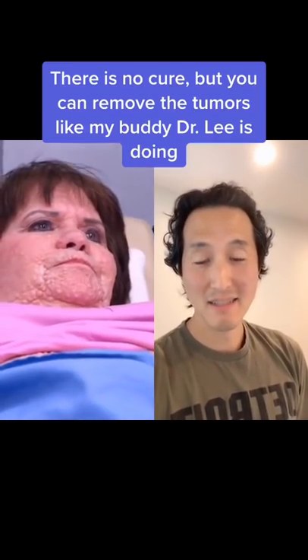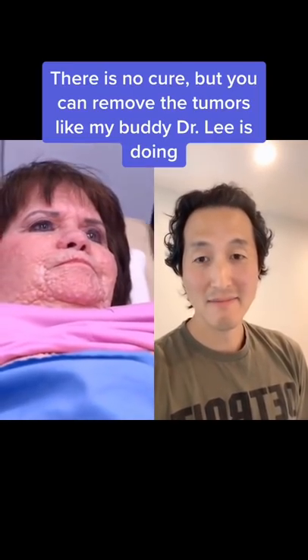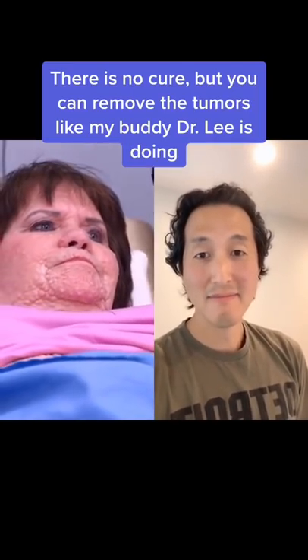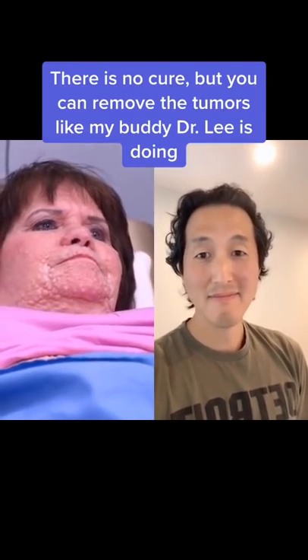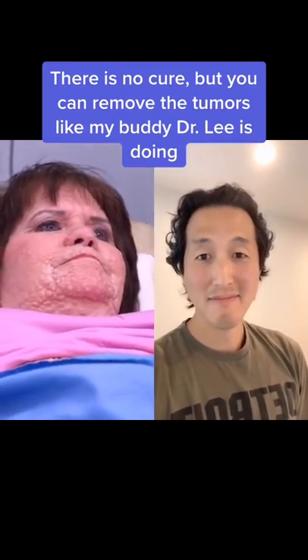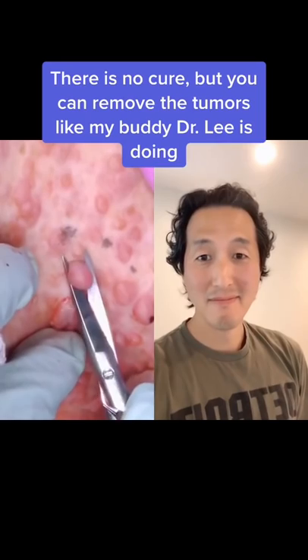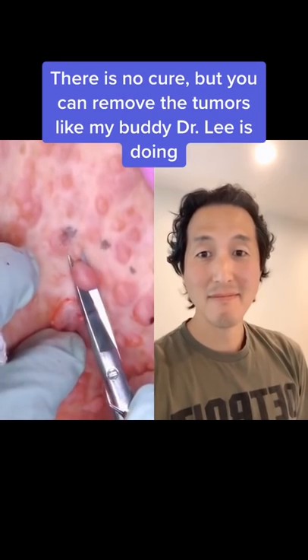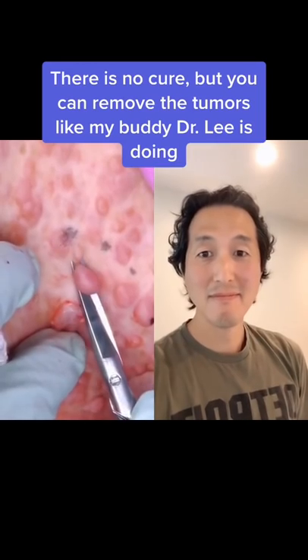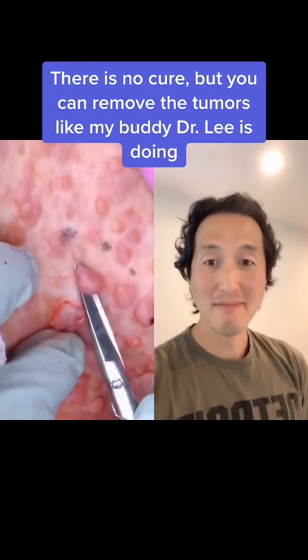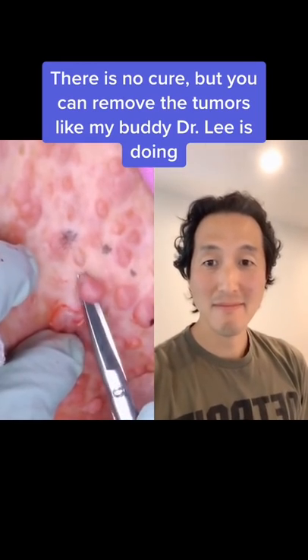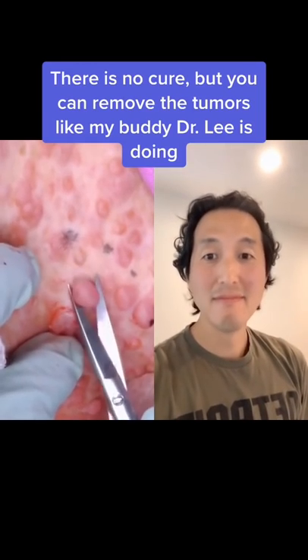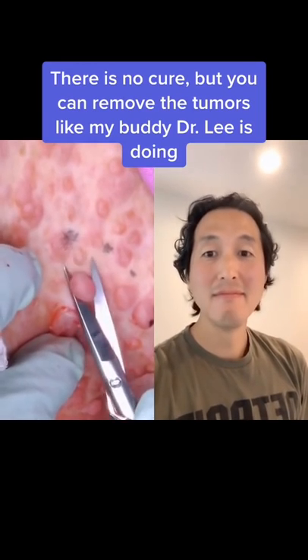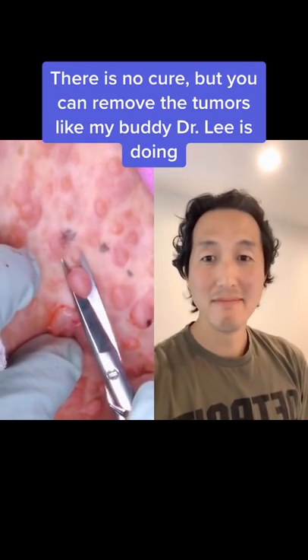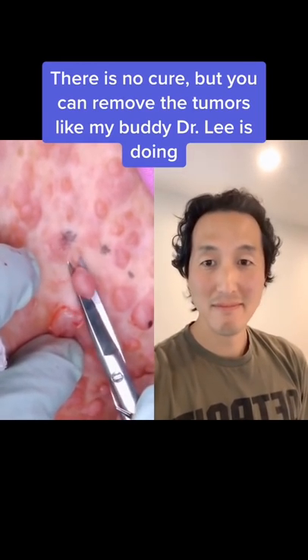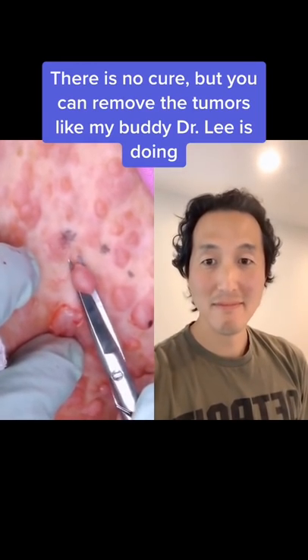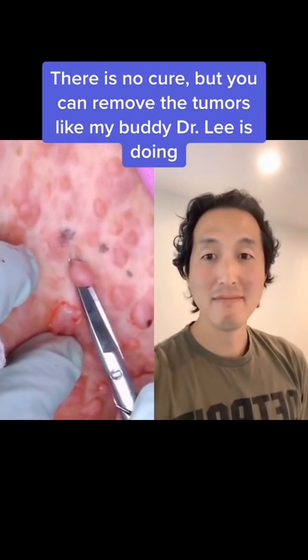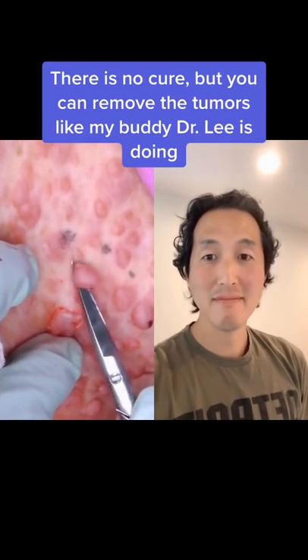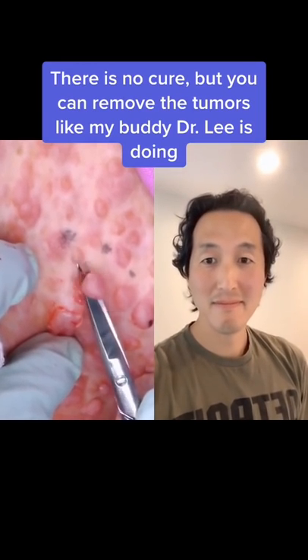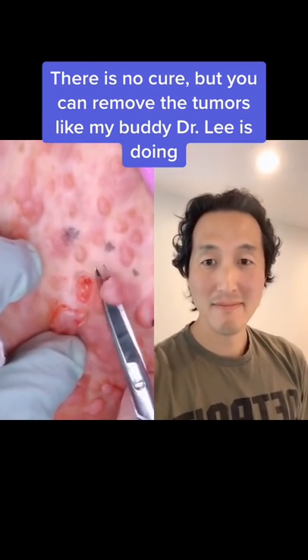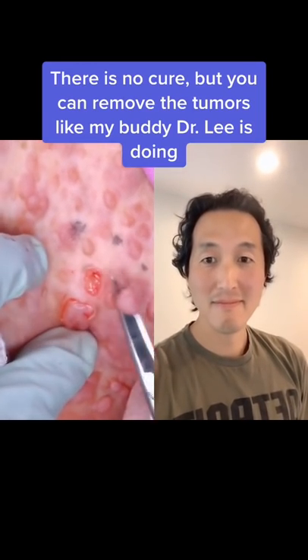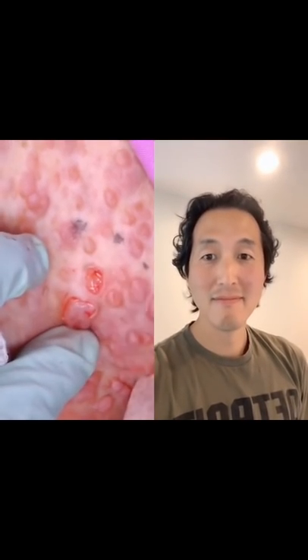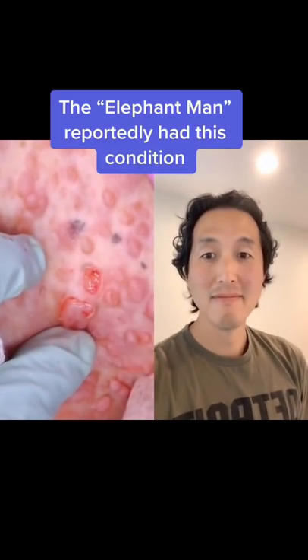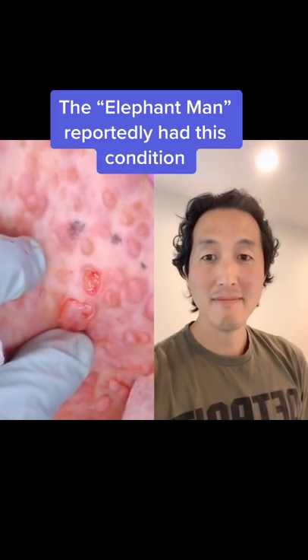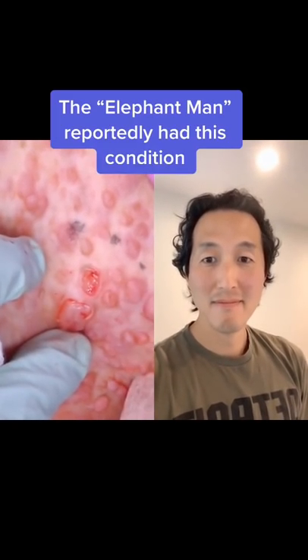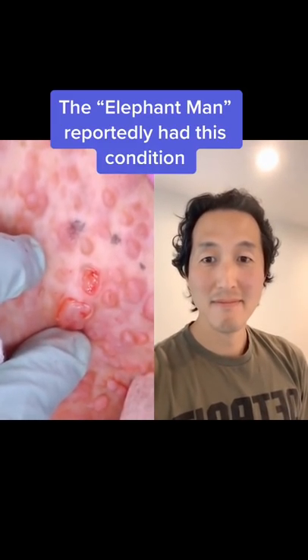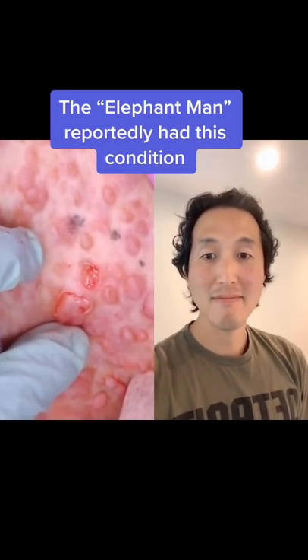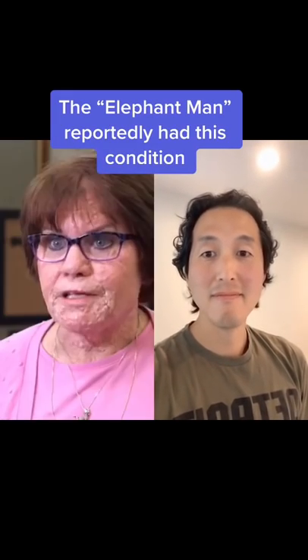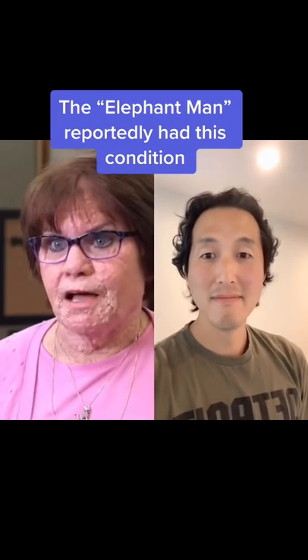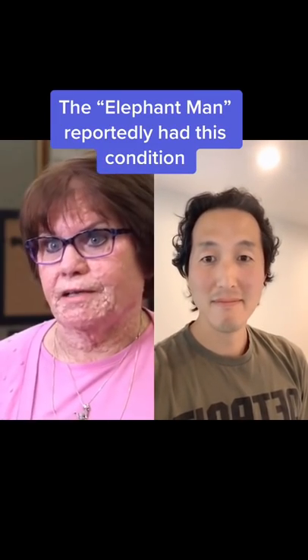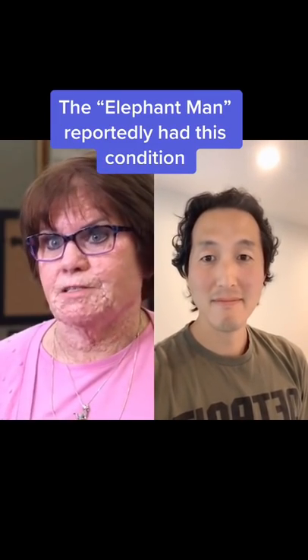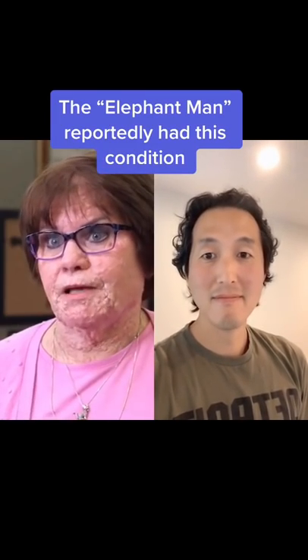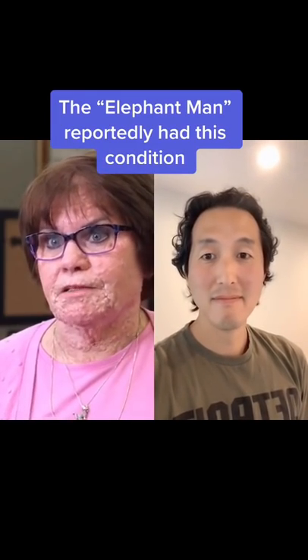It was really surprising just how much that hurt. In fact, even more than I expected.